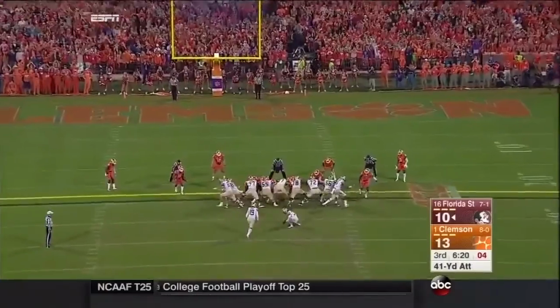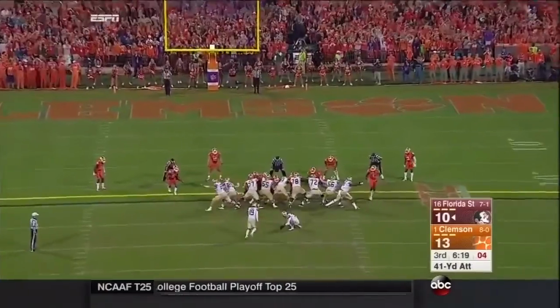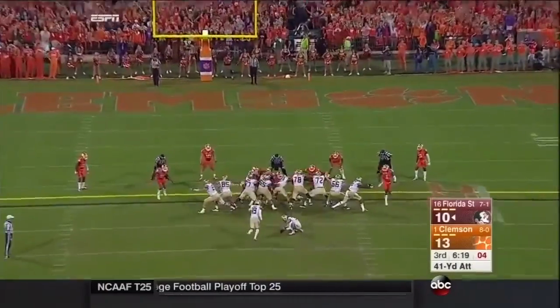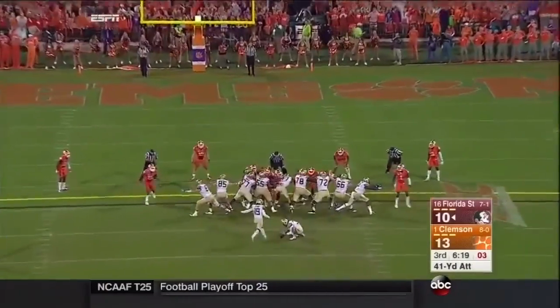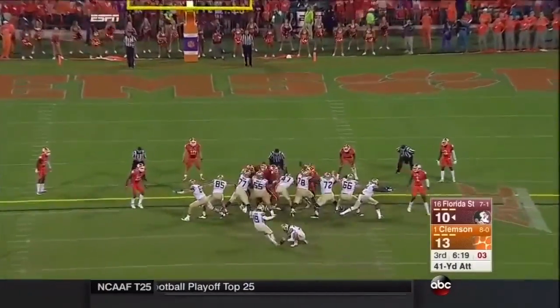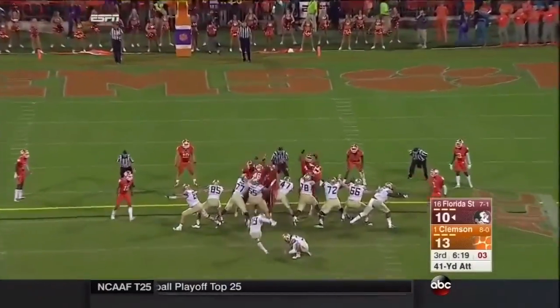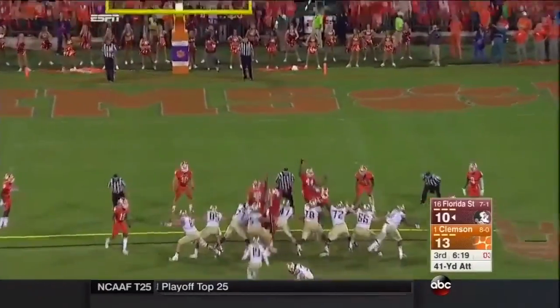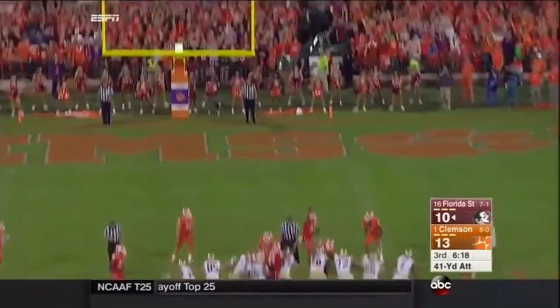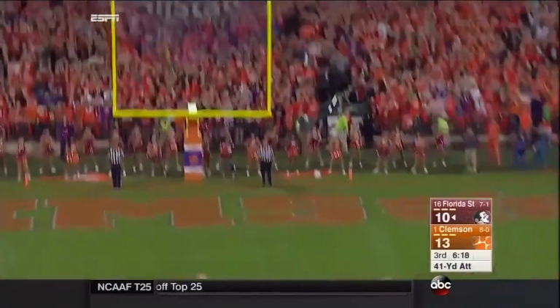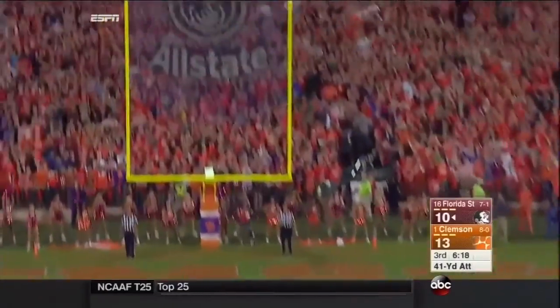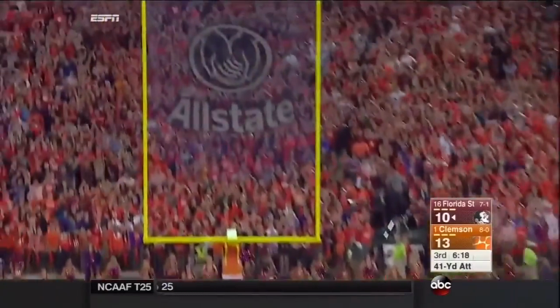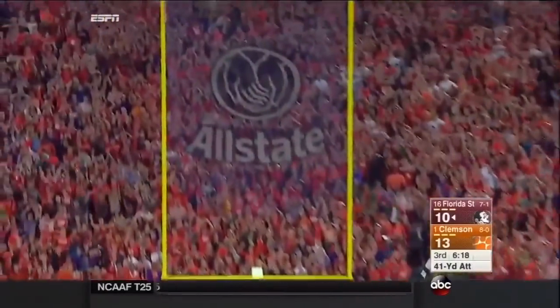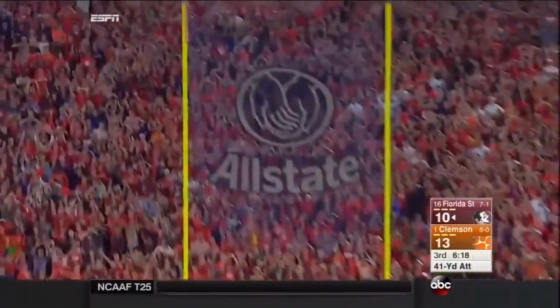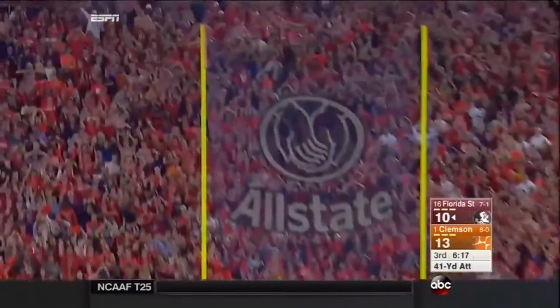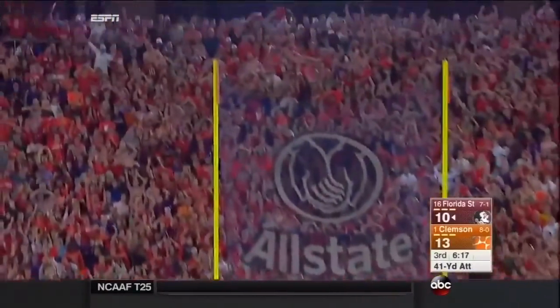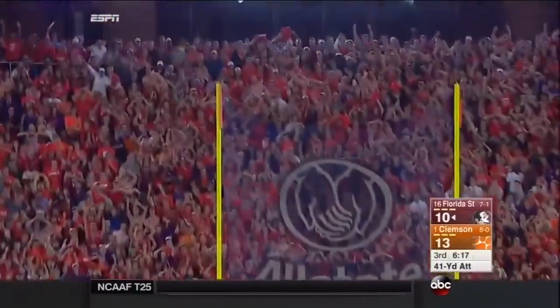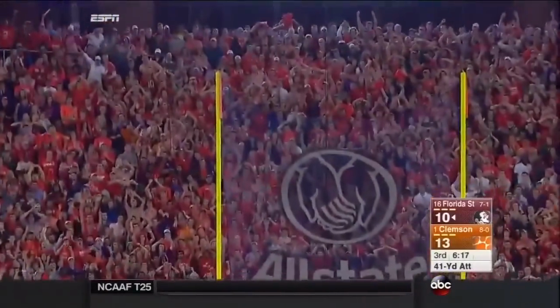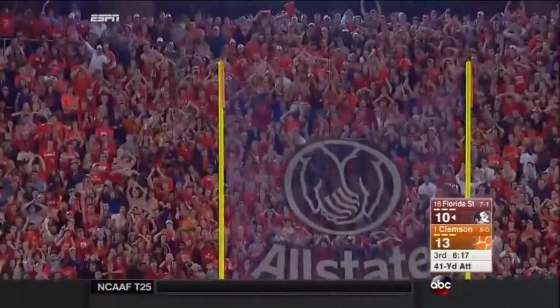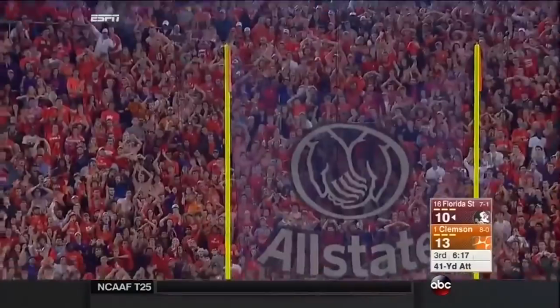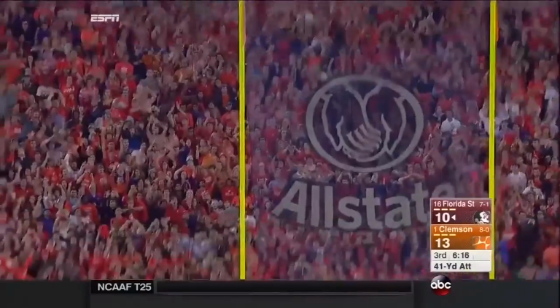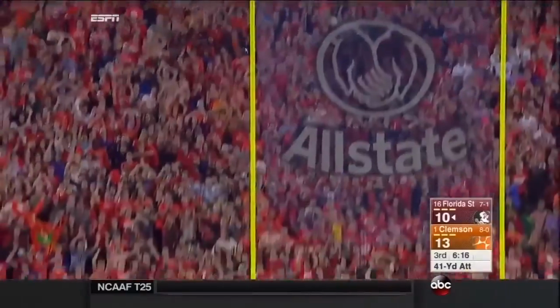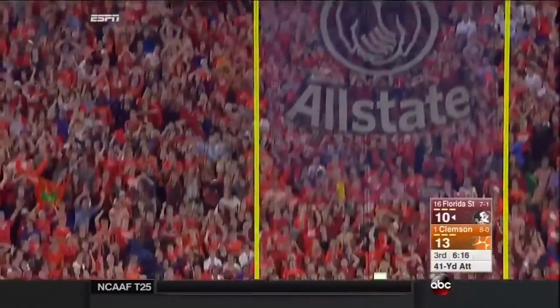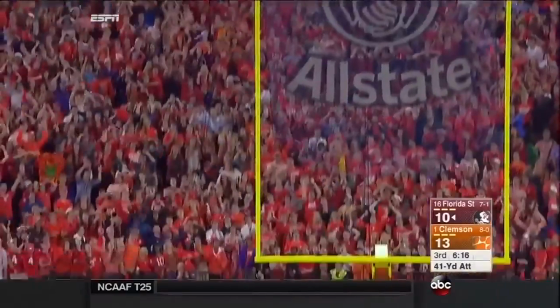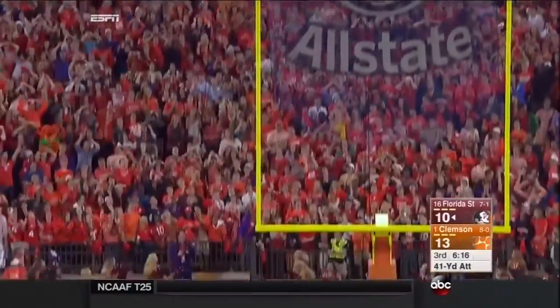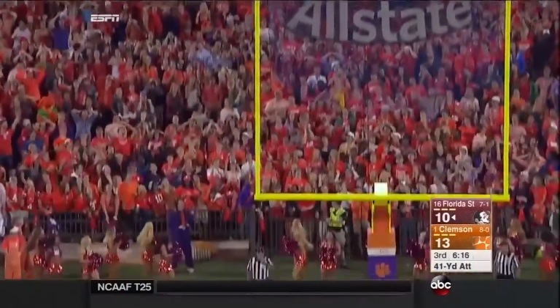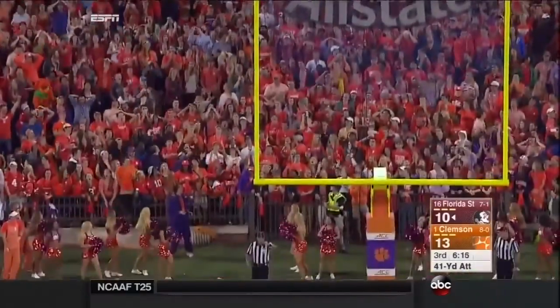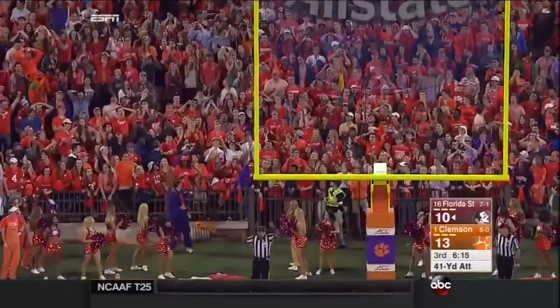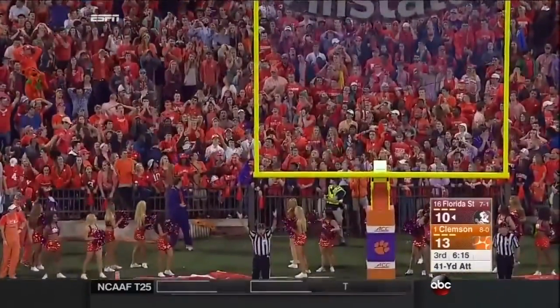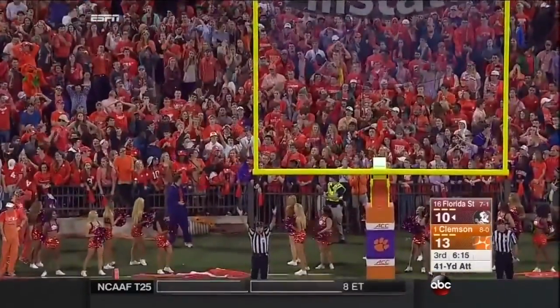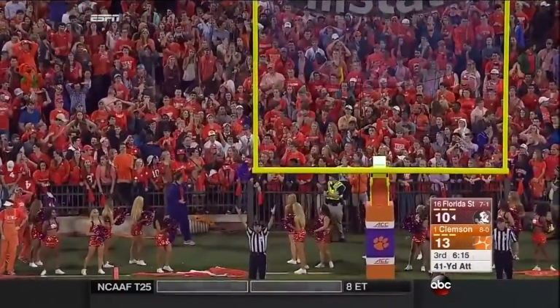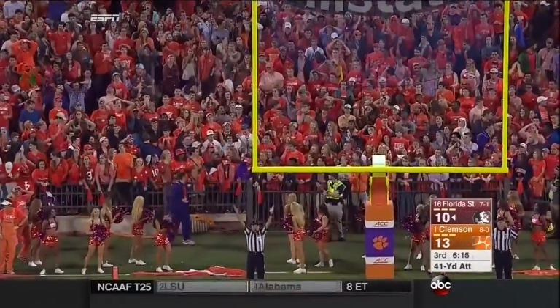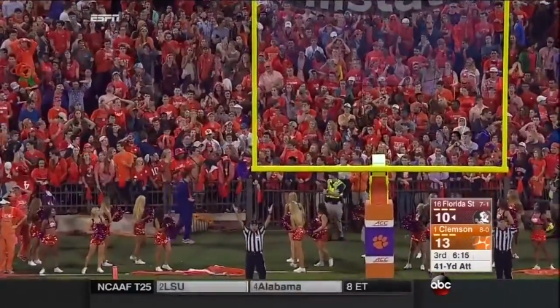This is from 41. And he slides it through.